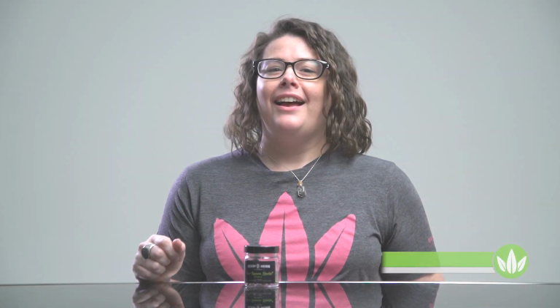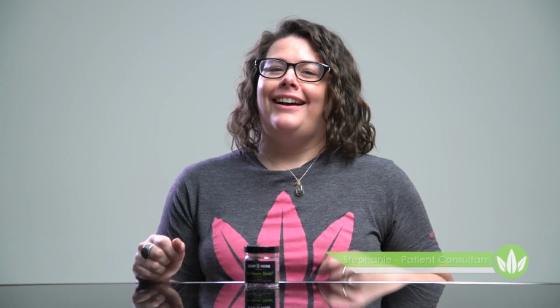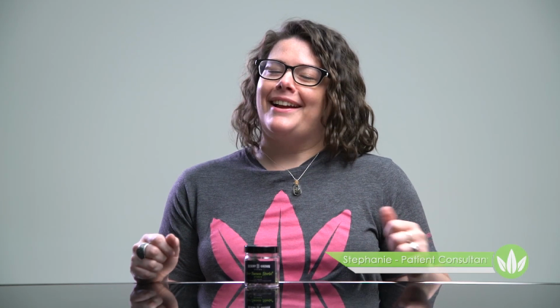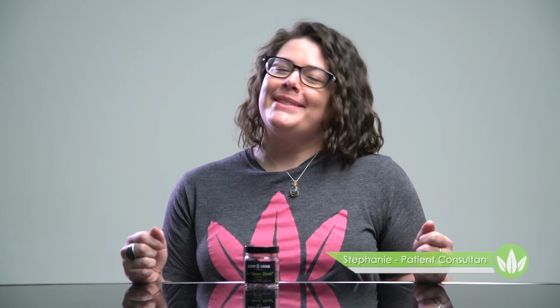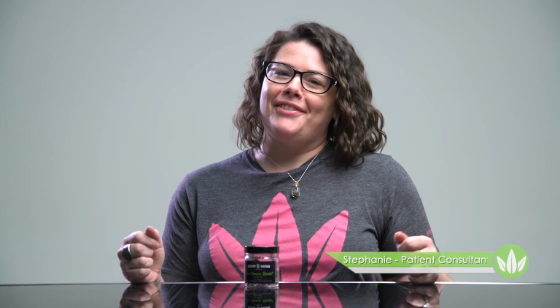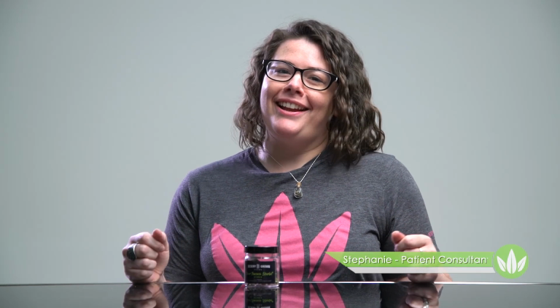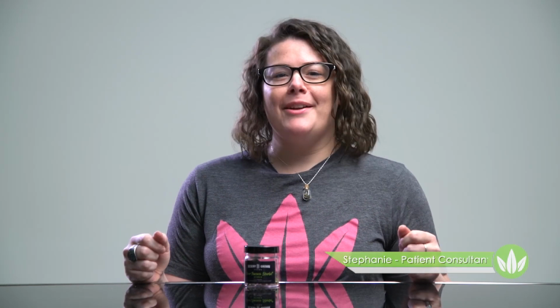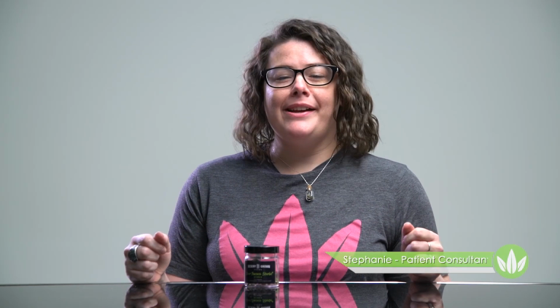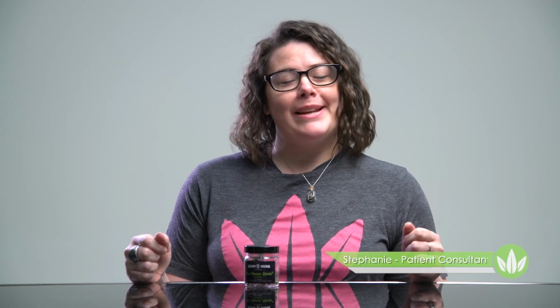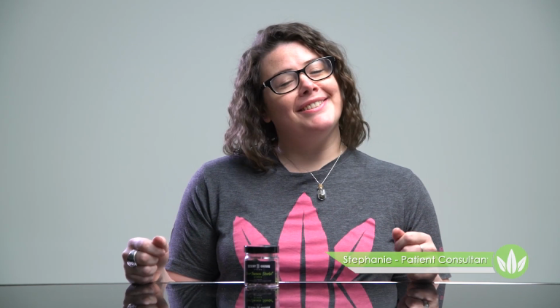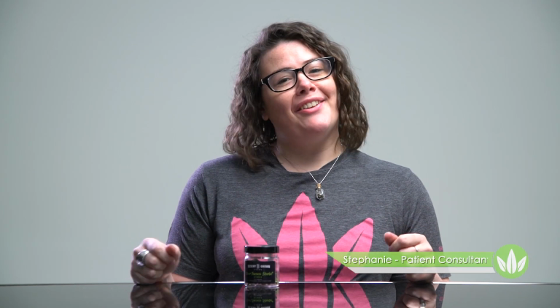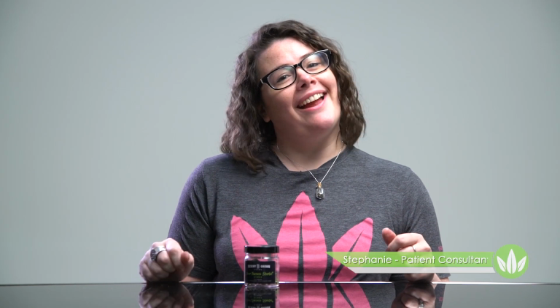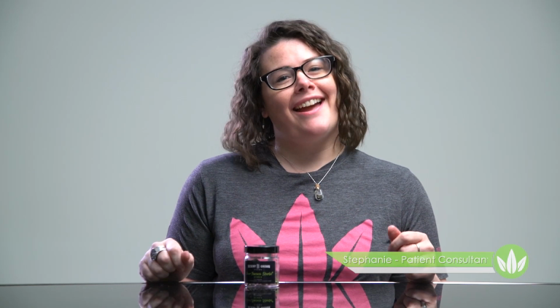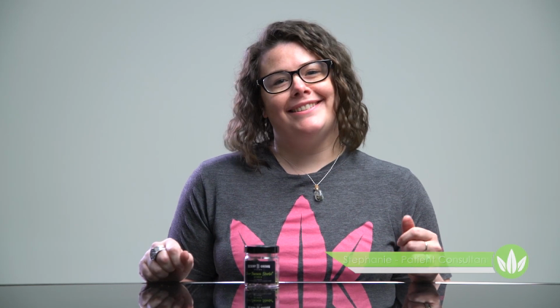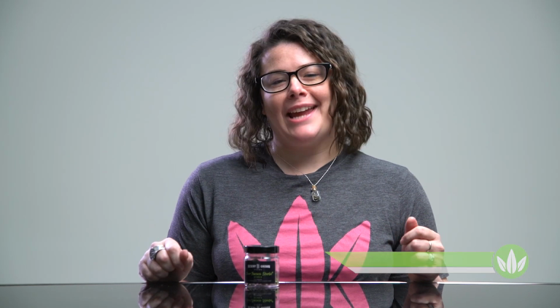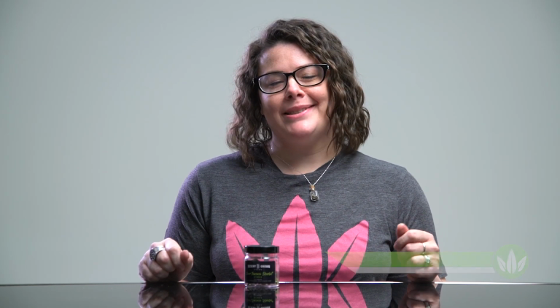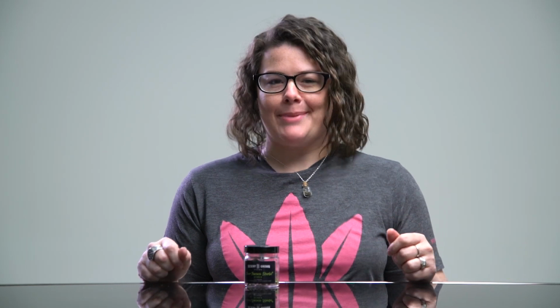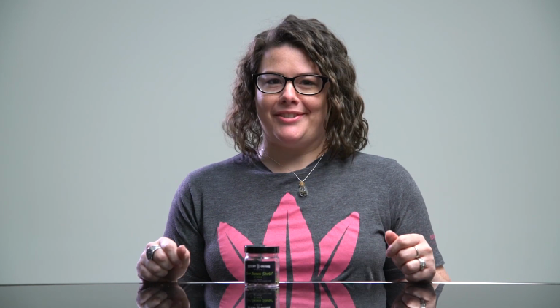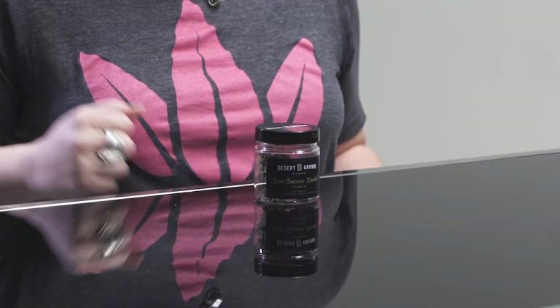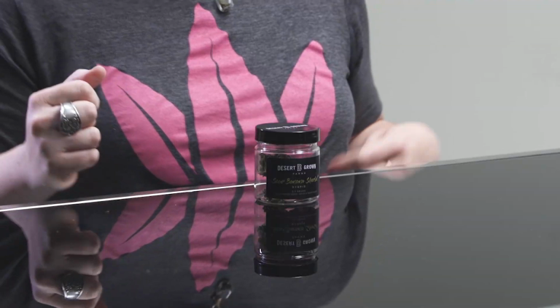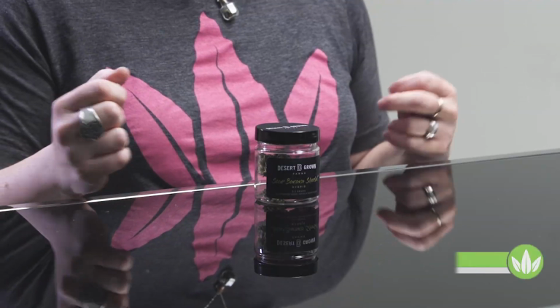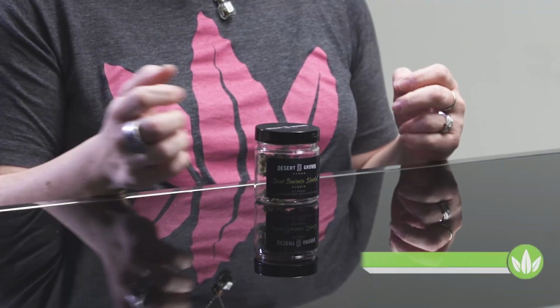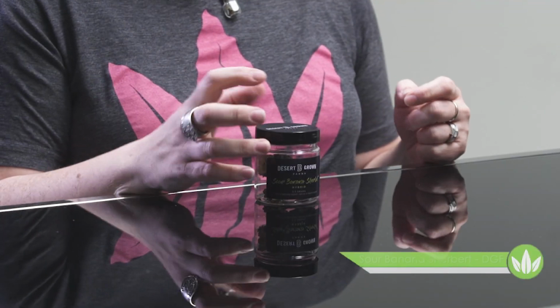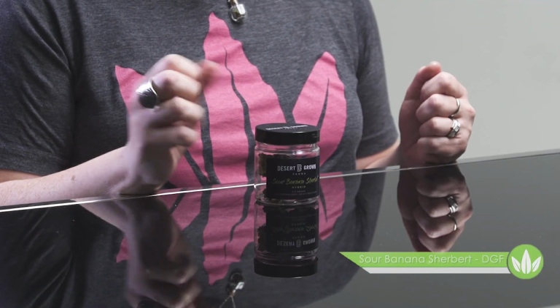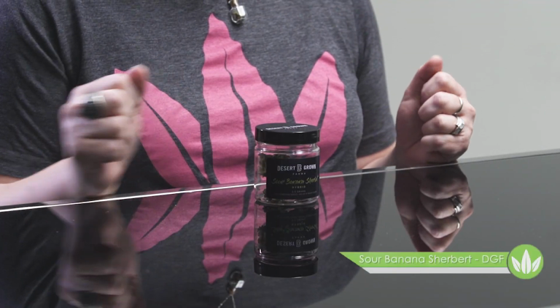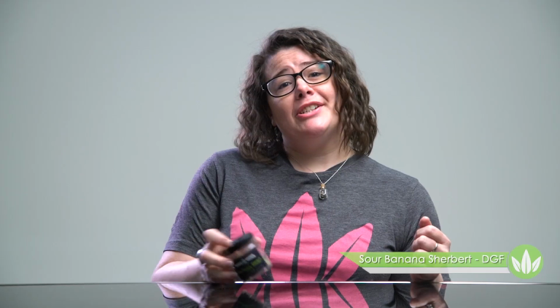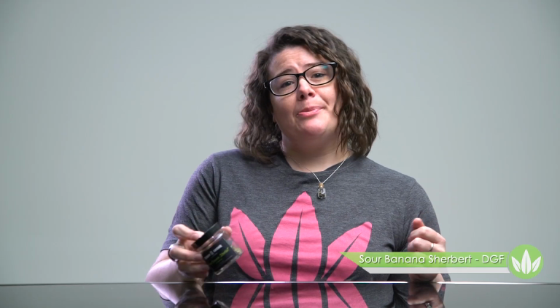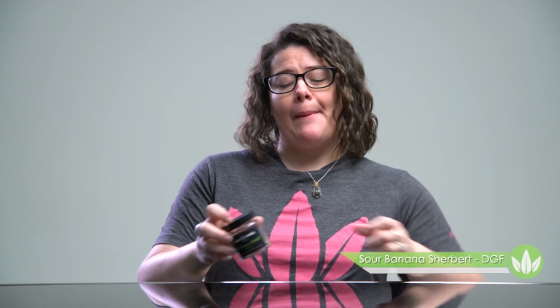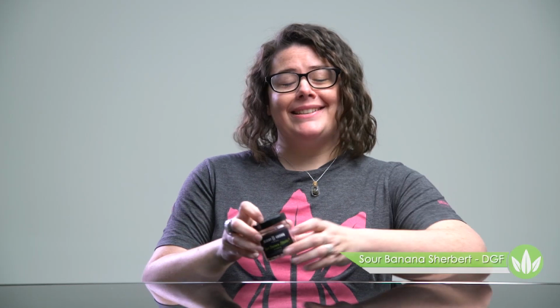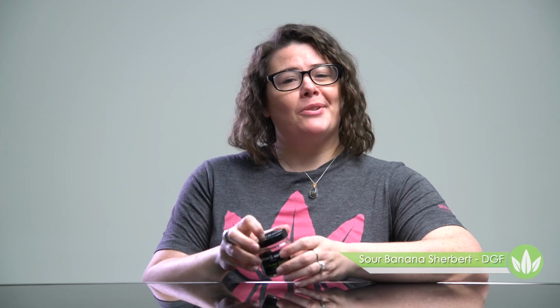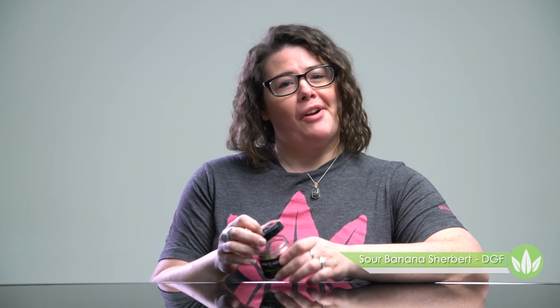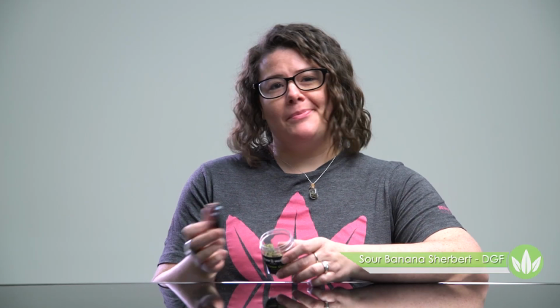Hi, I'm Stephanie. I'm a patient consultant at Essence Cannabis Dispensary. Today I'll be reviewing Sour Banana Sherbert by Desert Grown Farms.